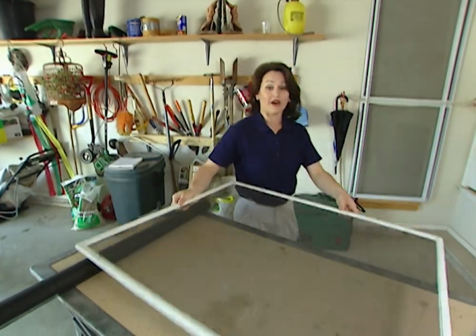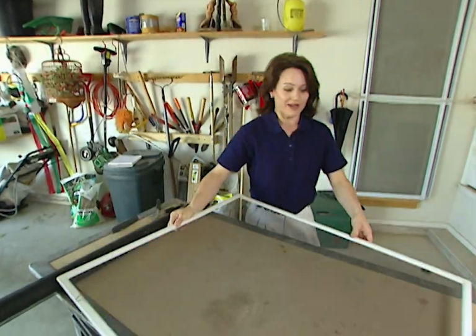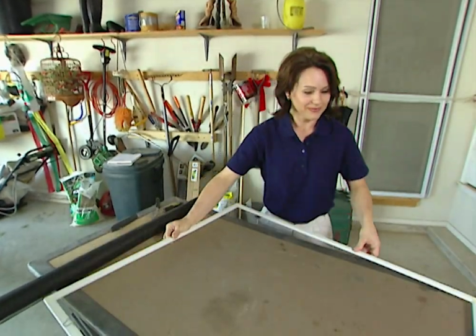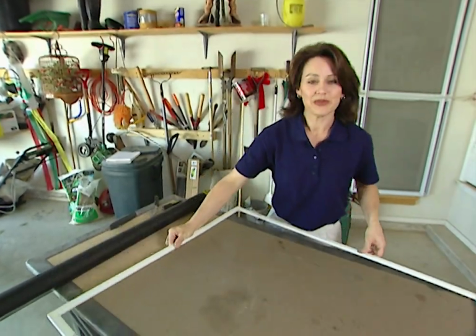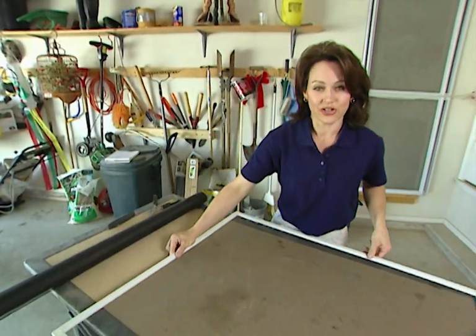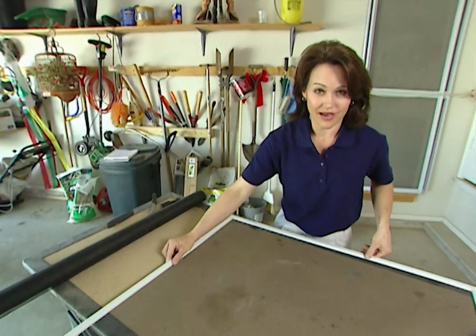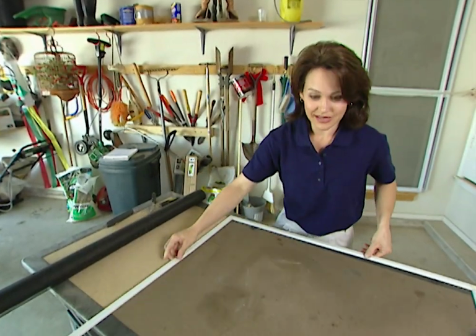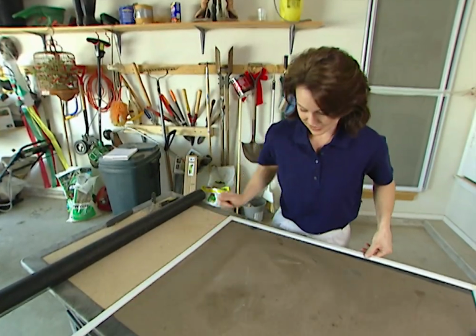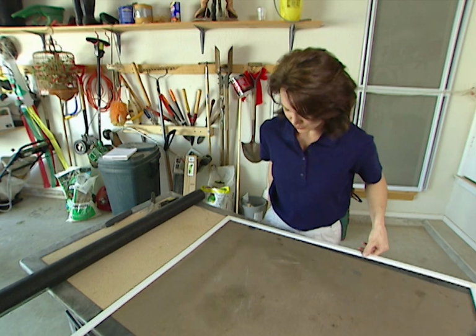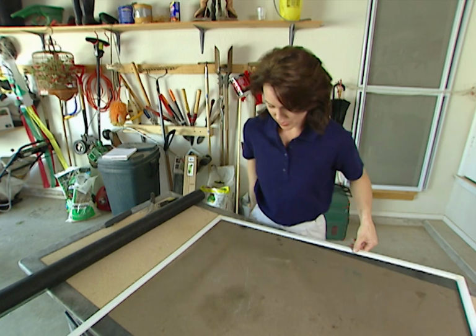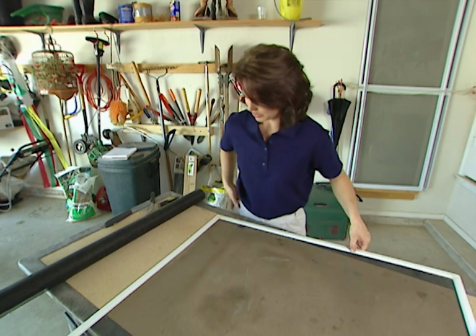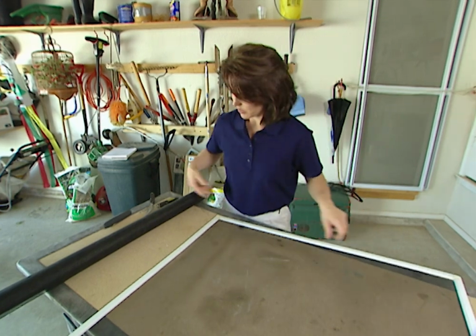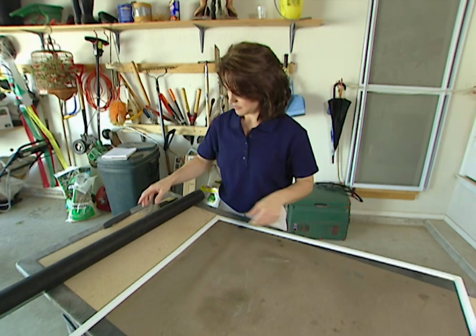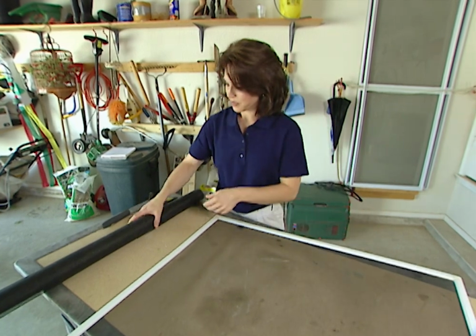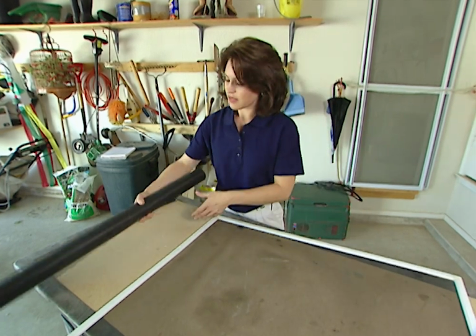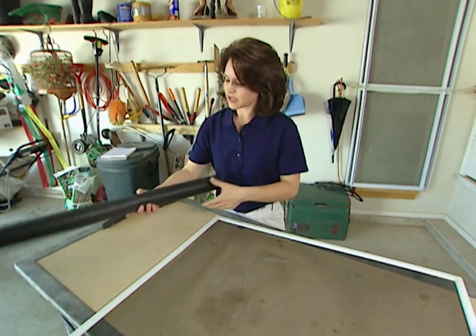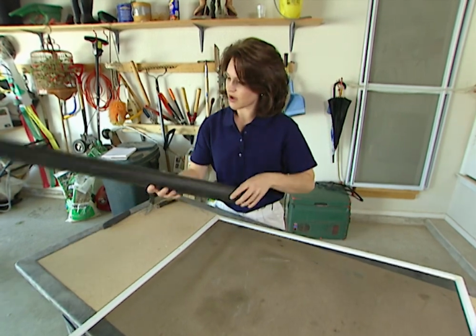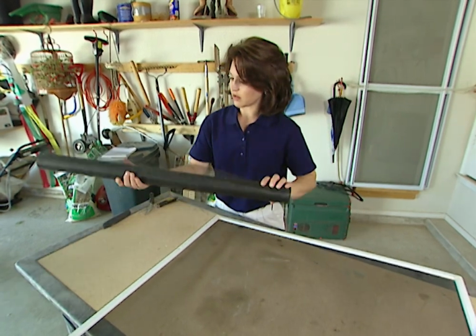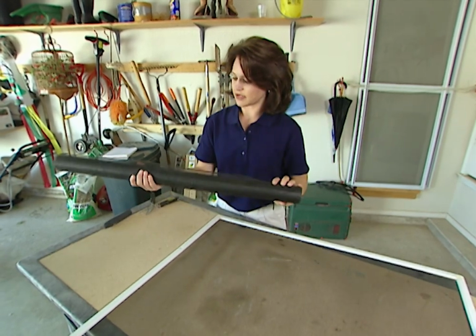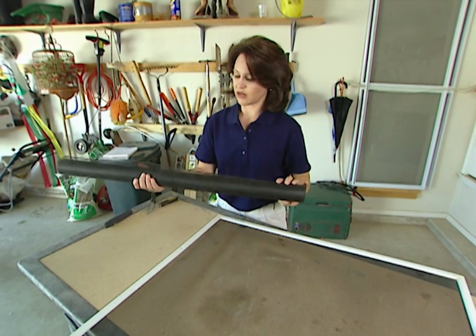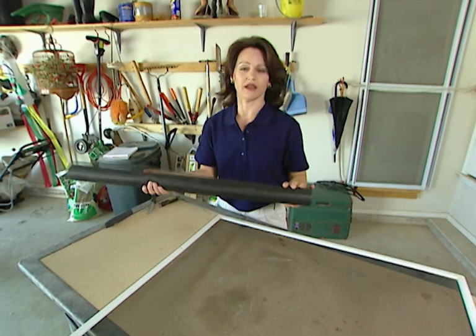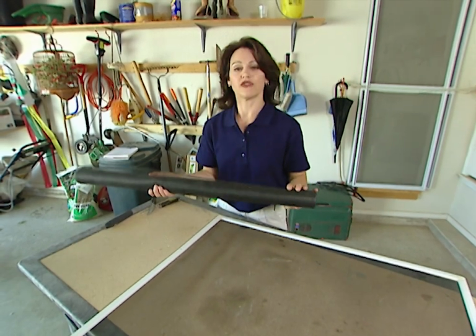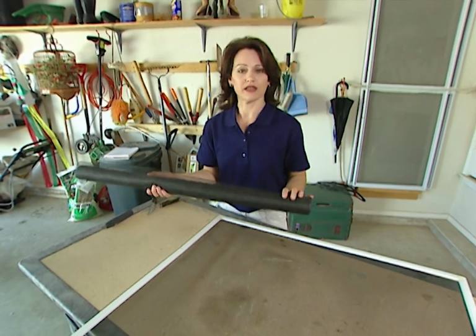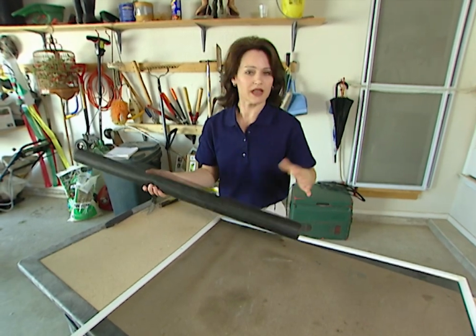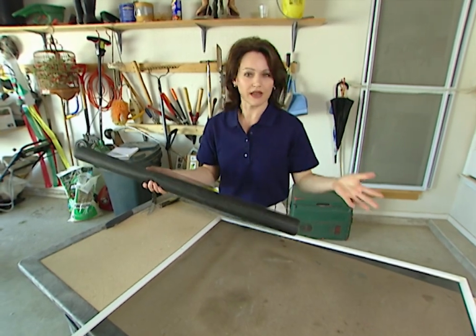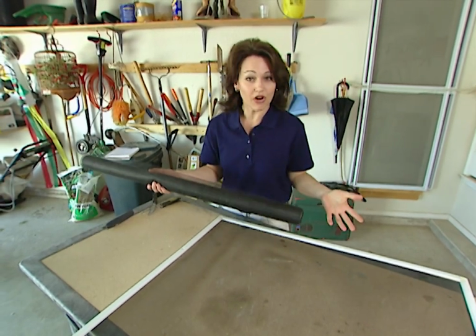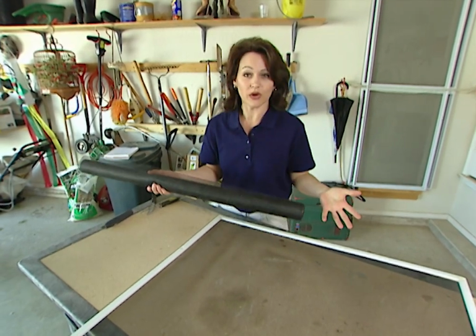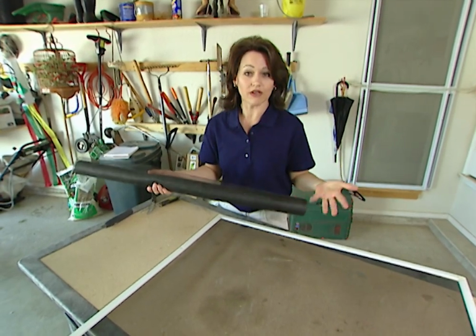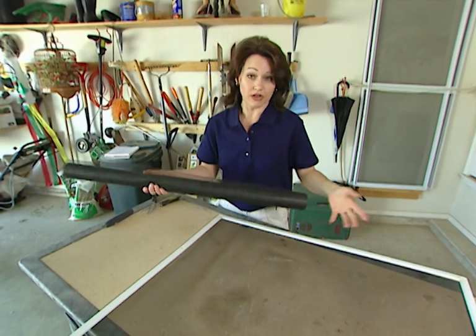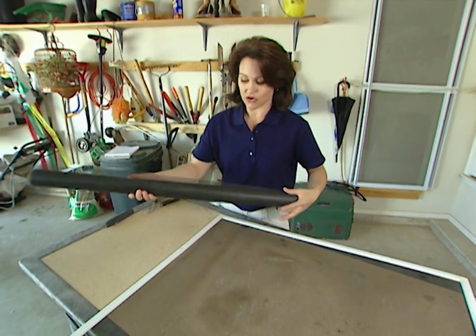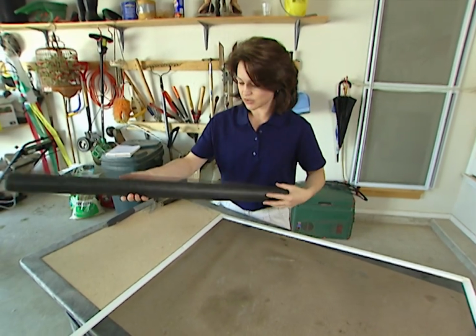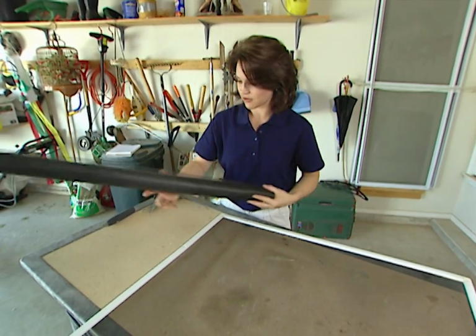Let me show you how easy it is to repair your screen. This is fiberglass screening. You'll find this at any hardware or local home center.